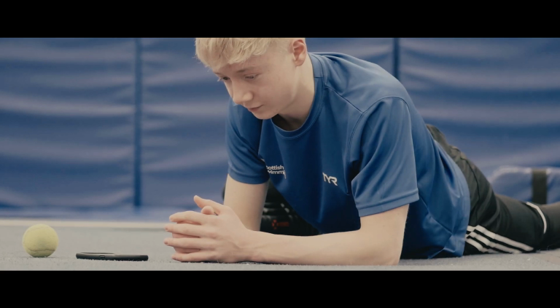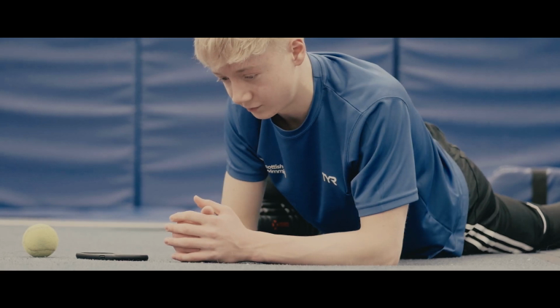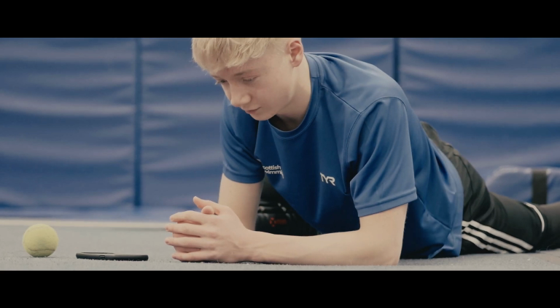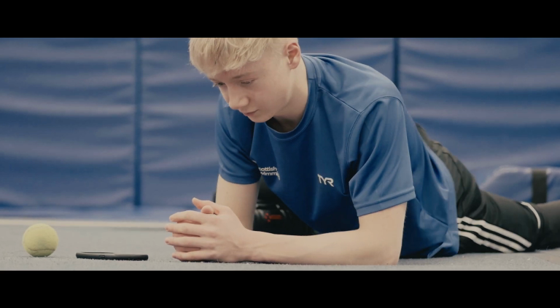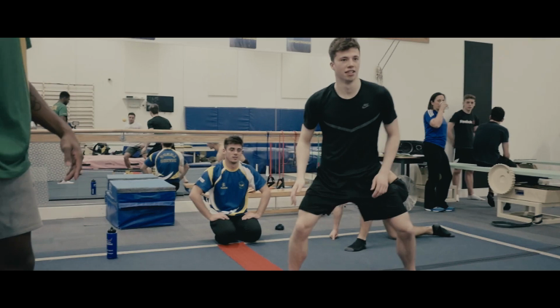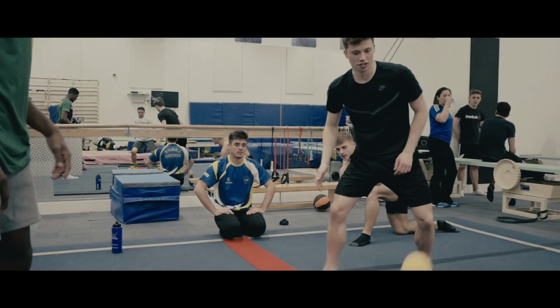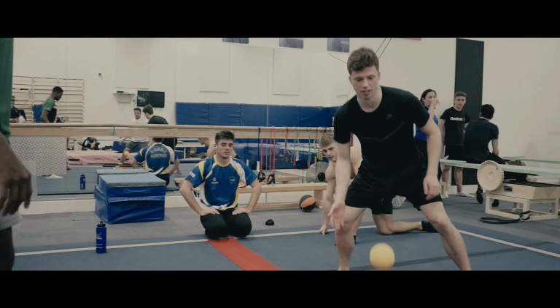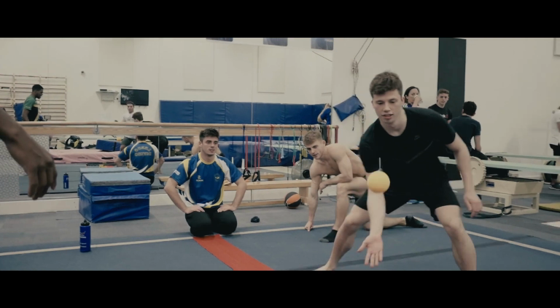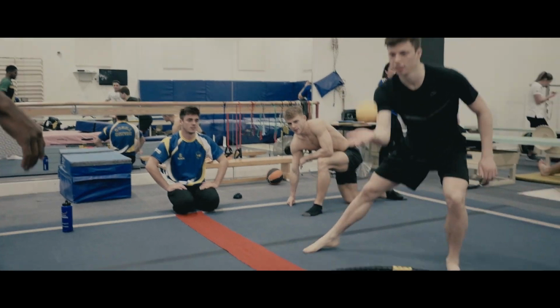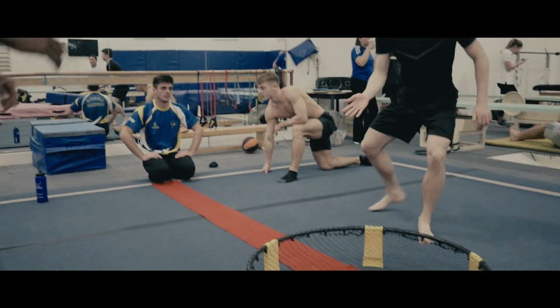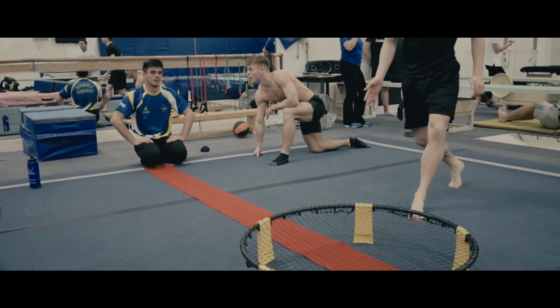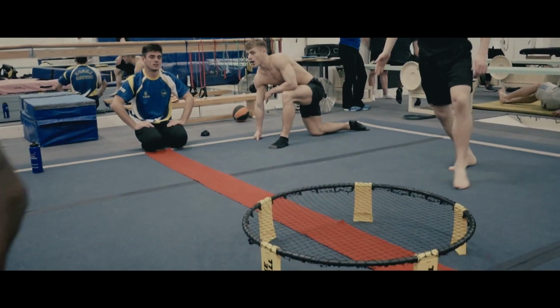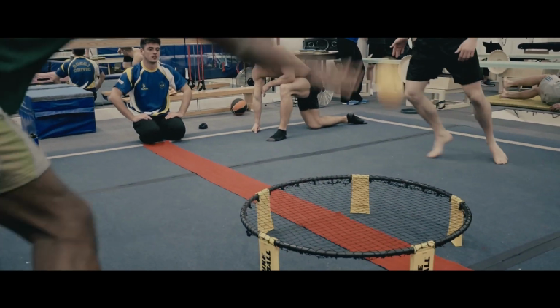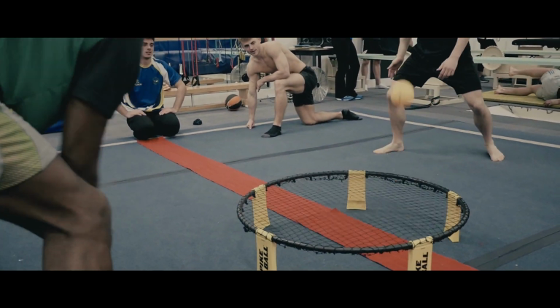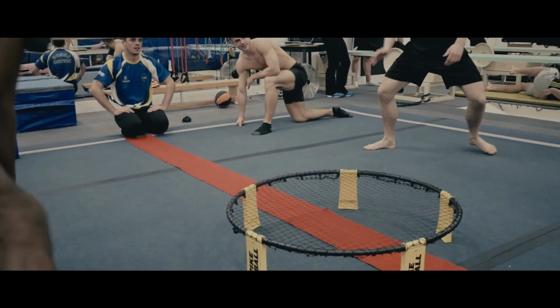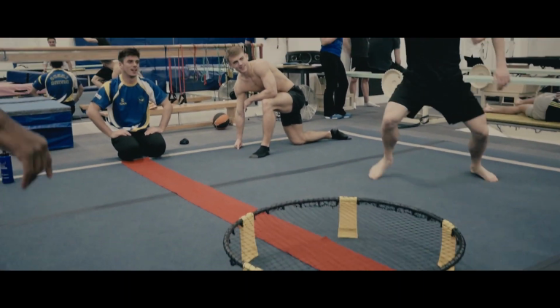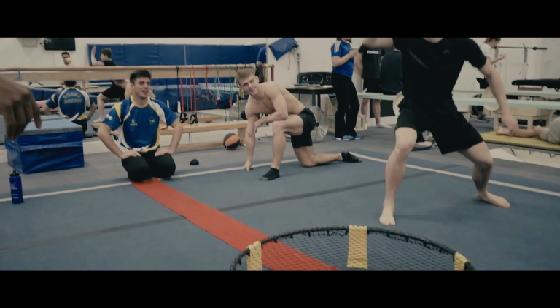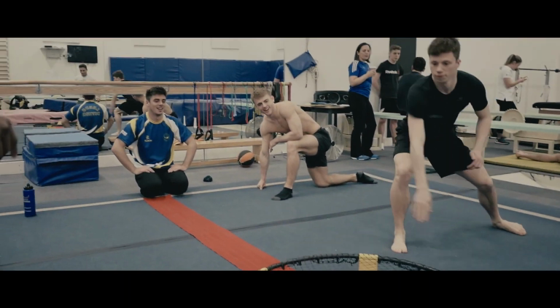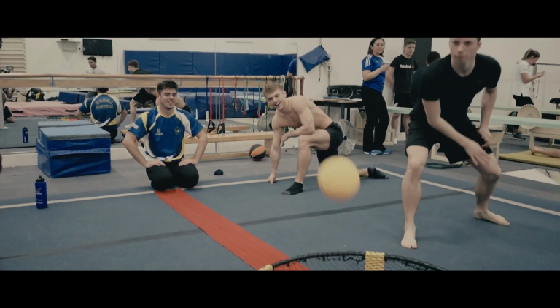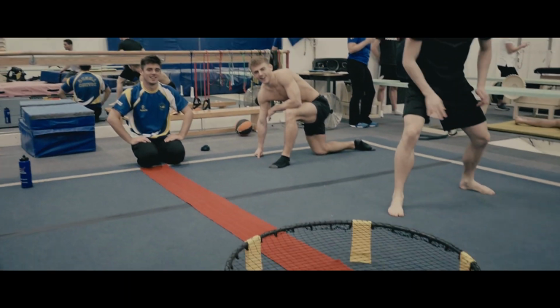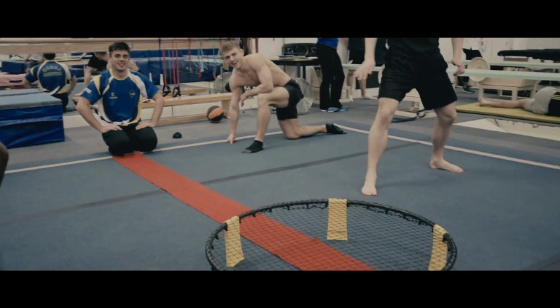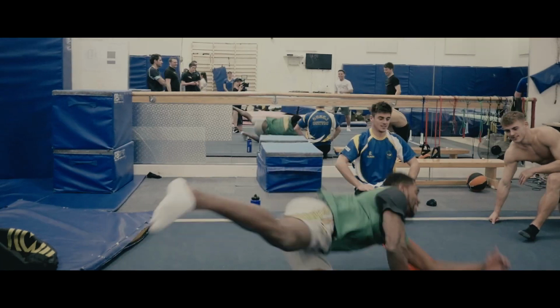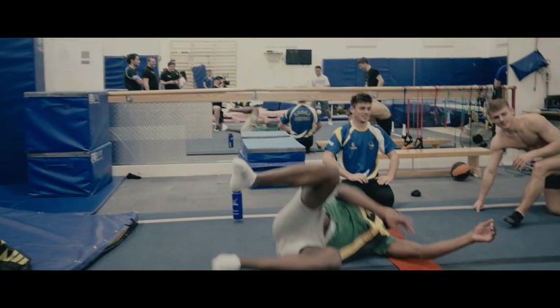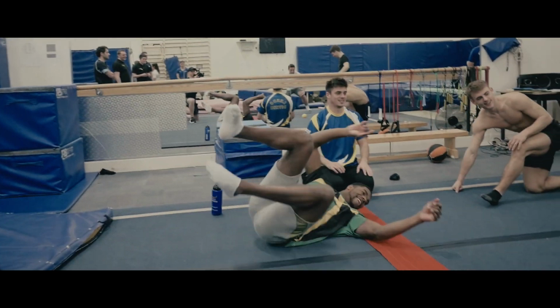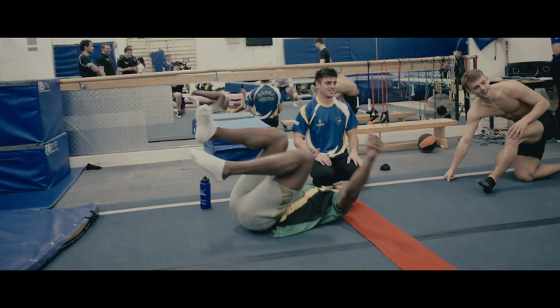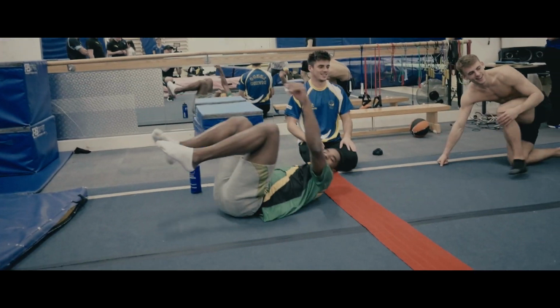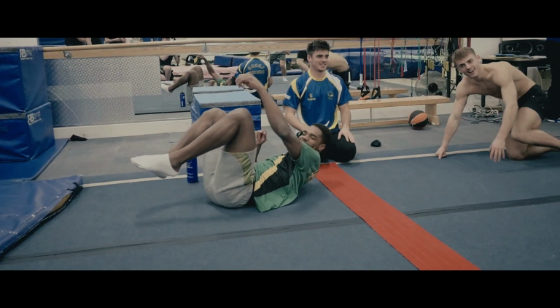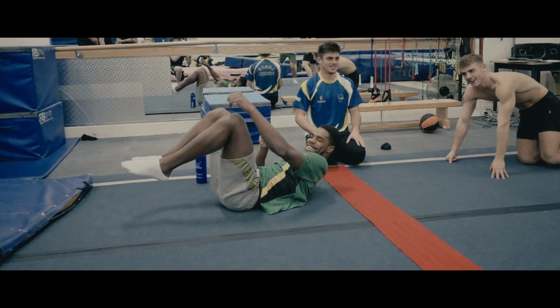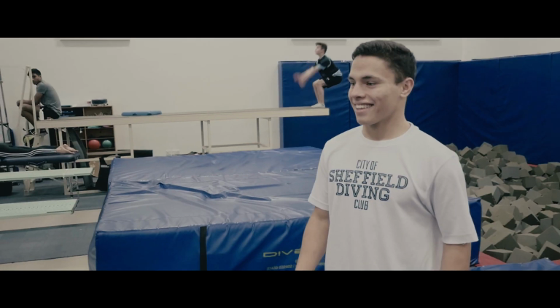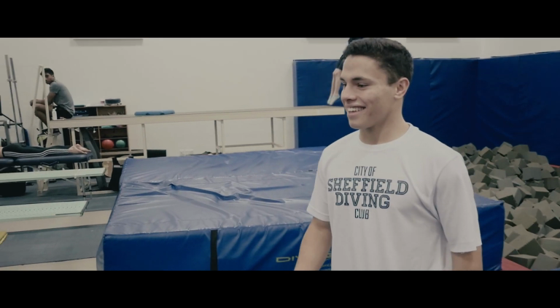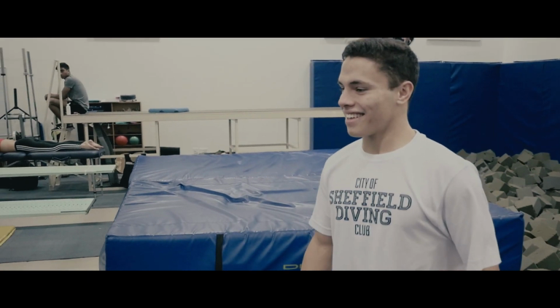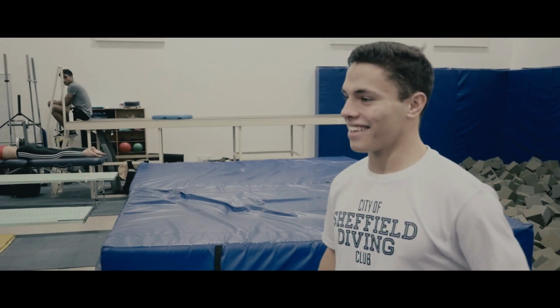We spend, I would say, 80% of our time in the dry land room and it's fun.